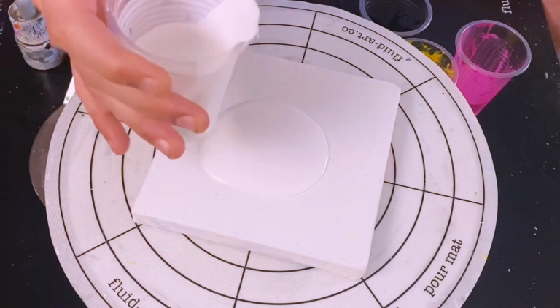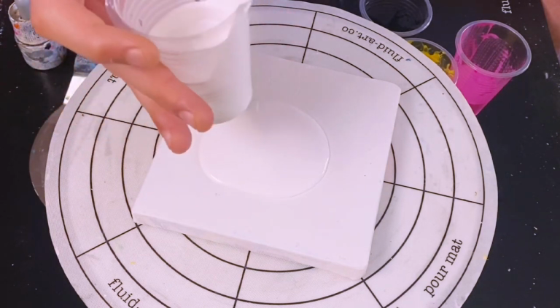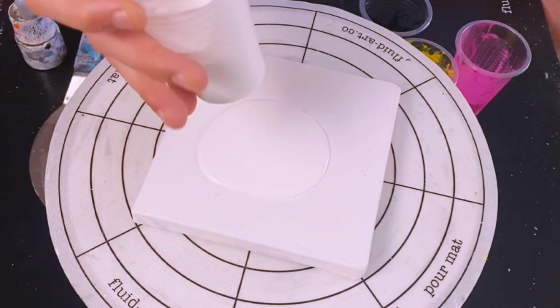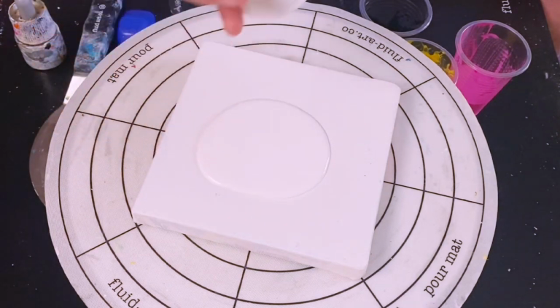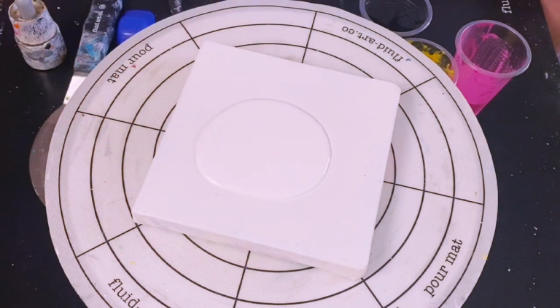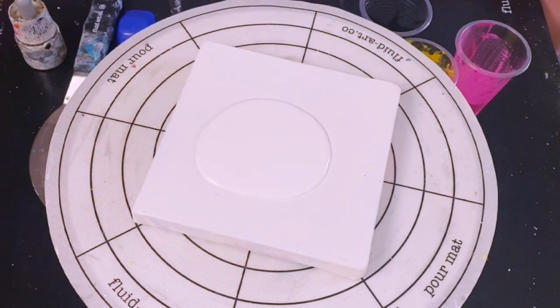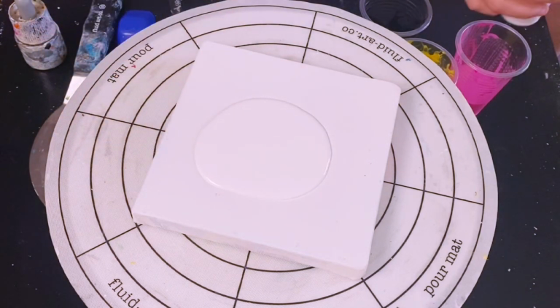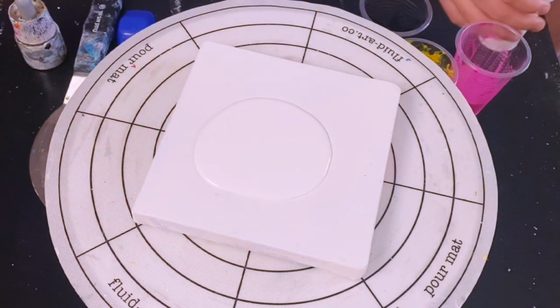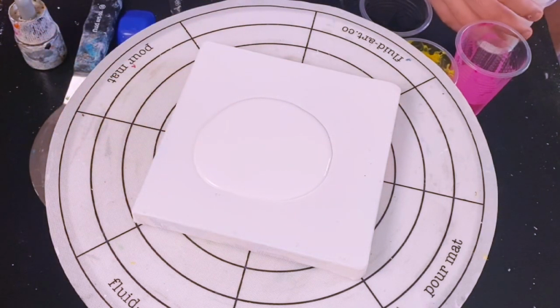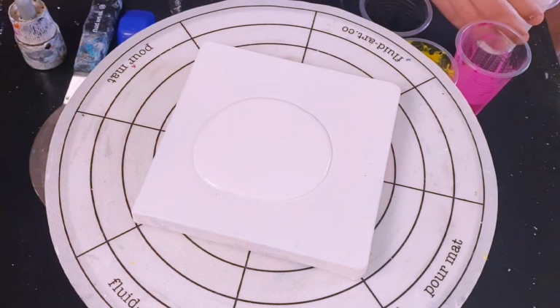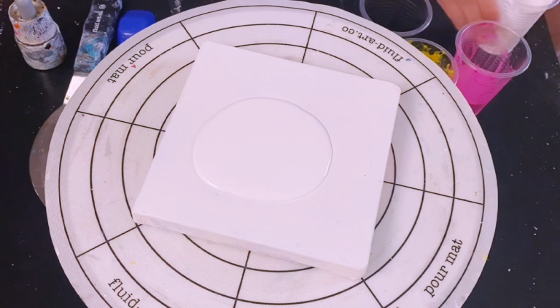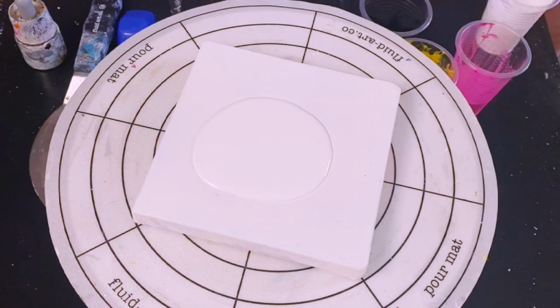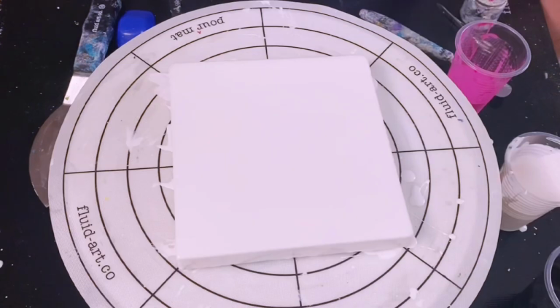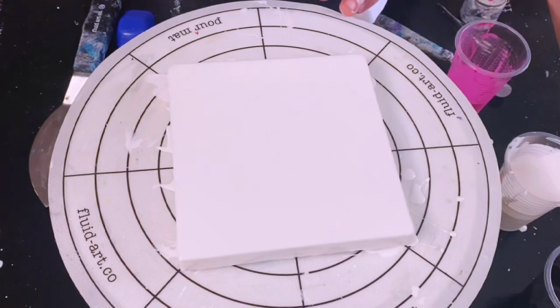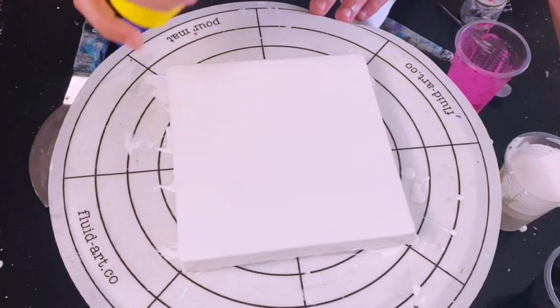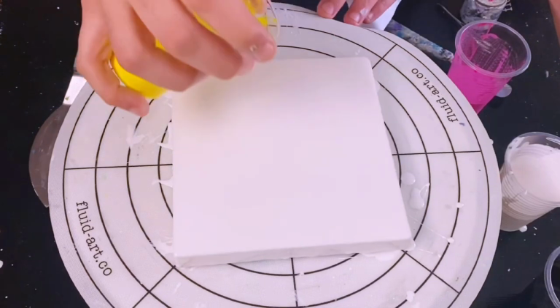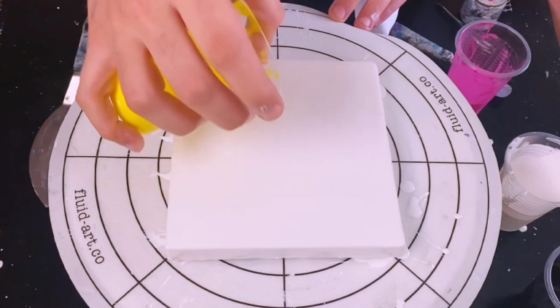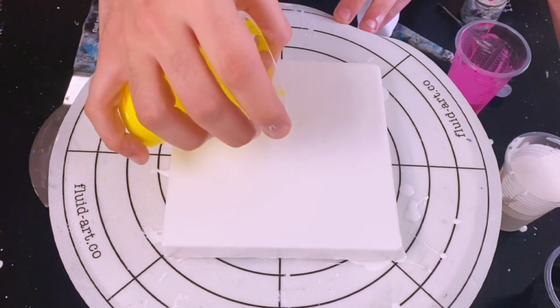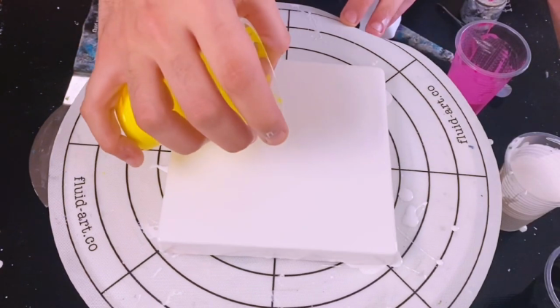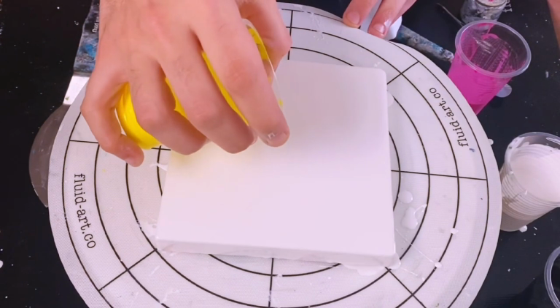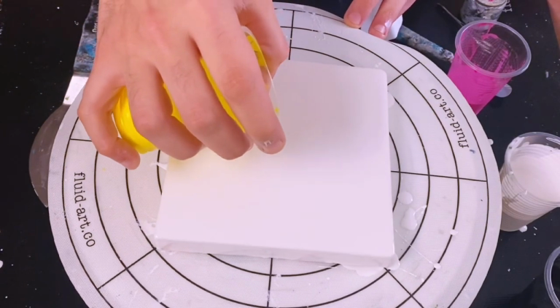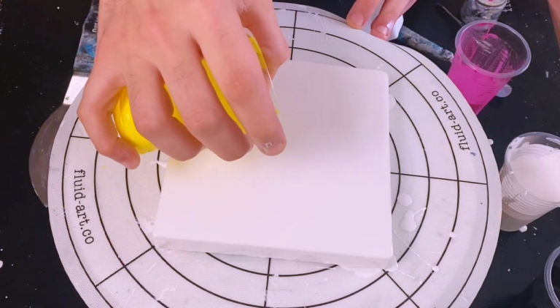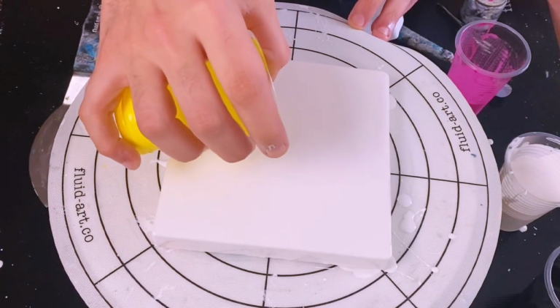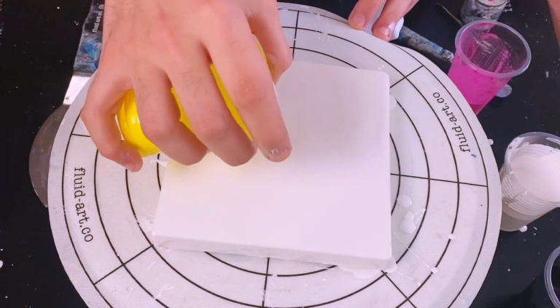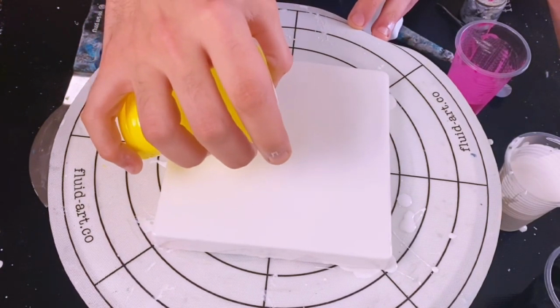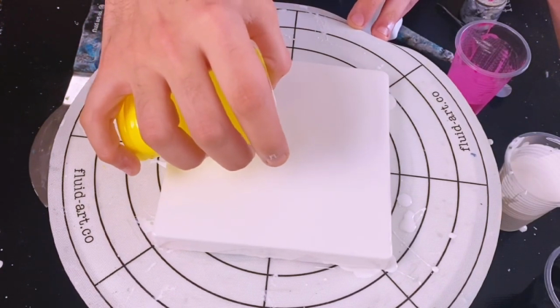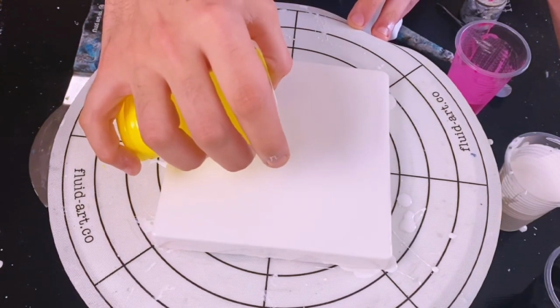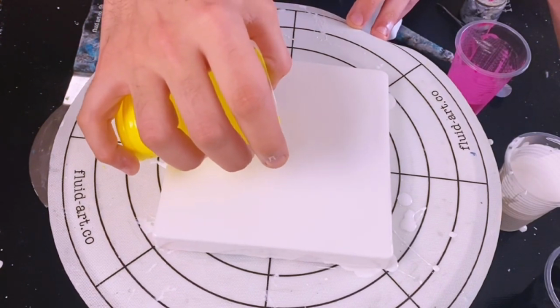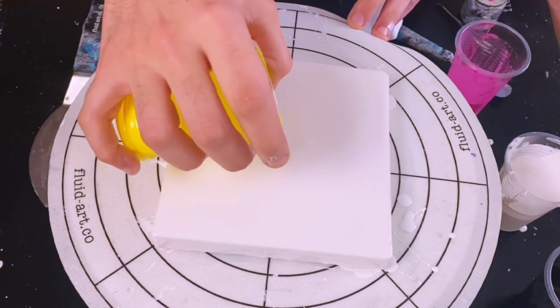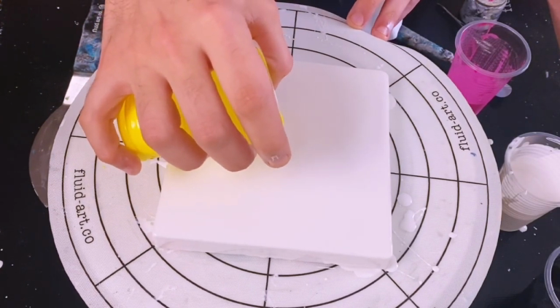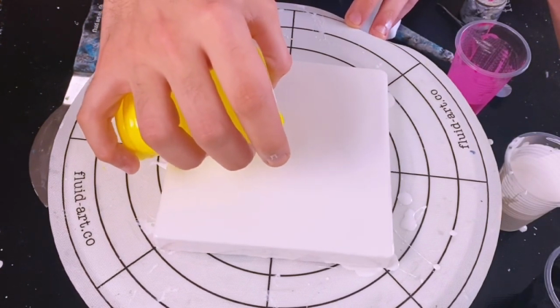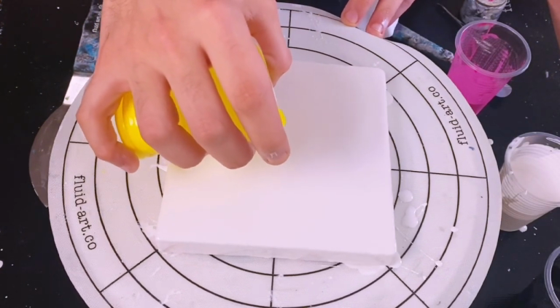This will be the recipe throughout. My wet base uses the same recipe — it's just titanium white and pouring medium — and after I spread it out, I'm going to apply my colors.